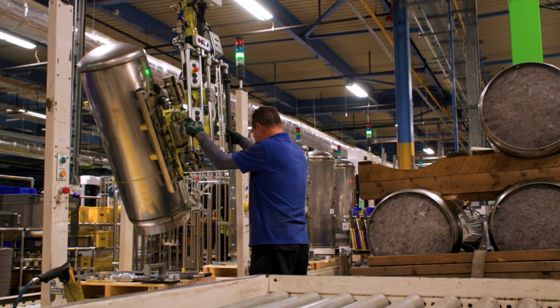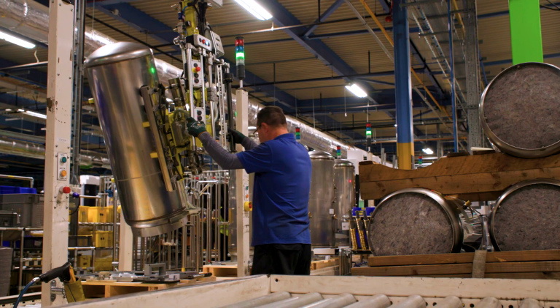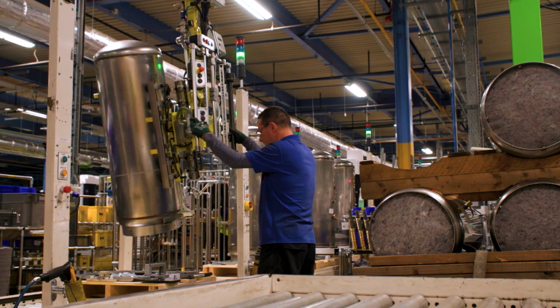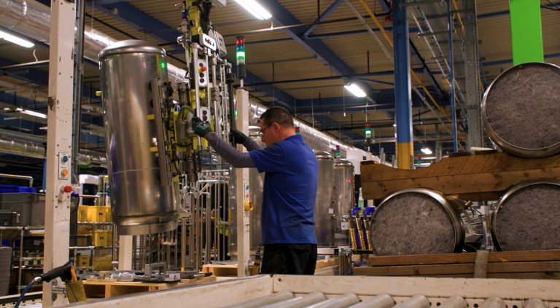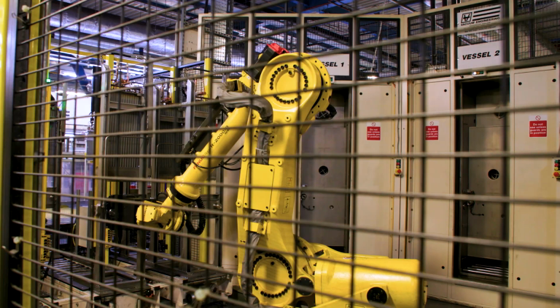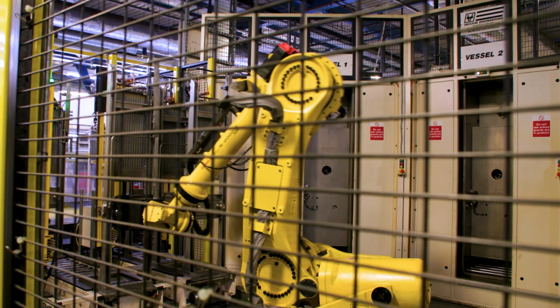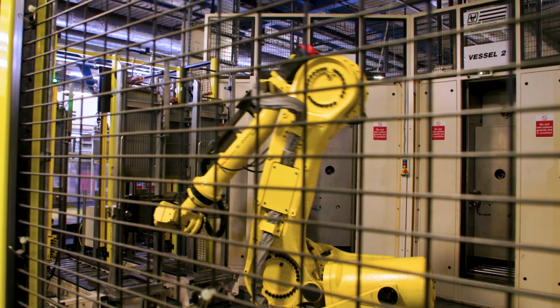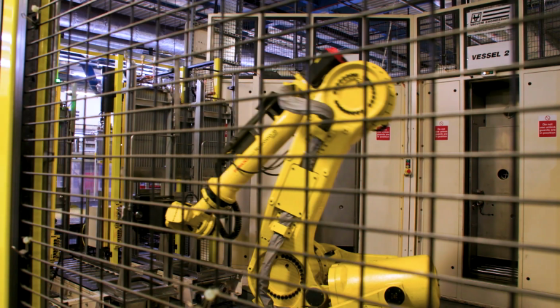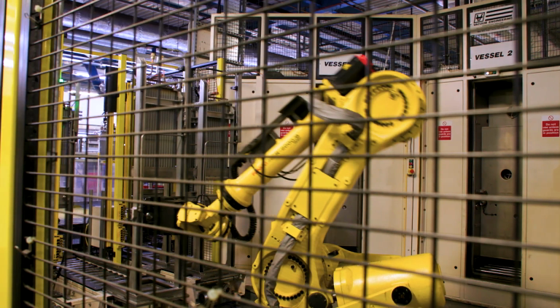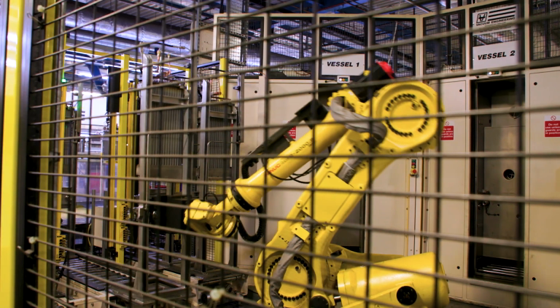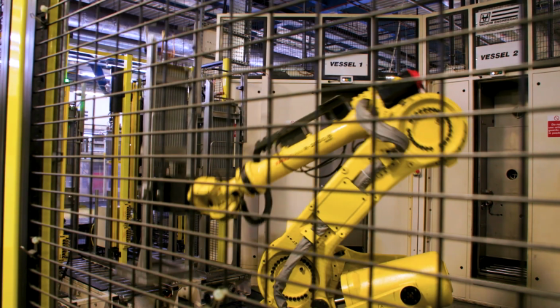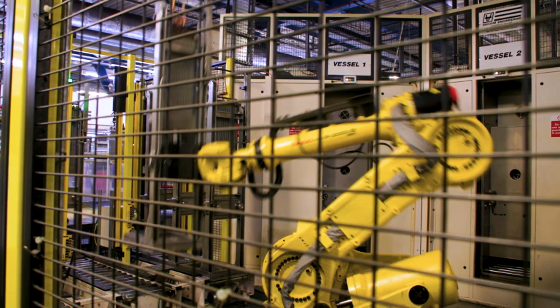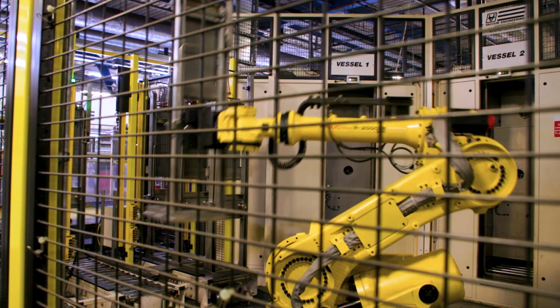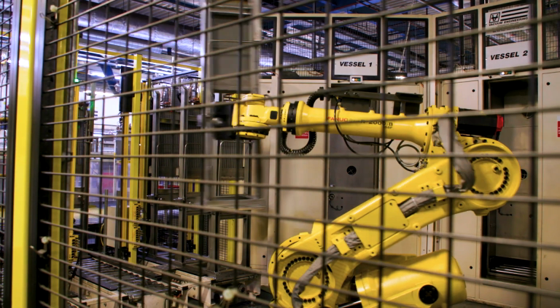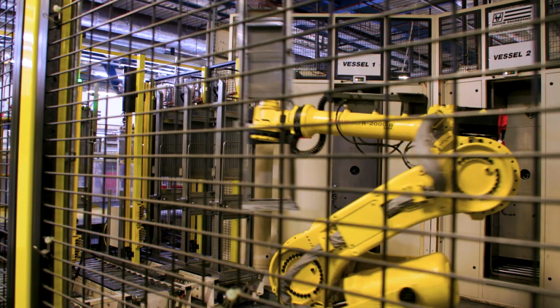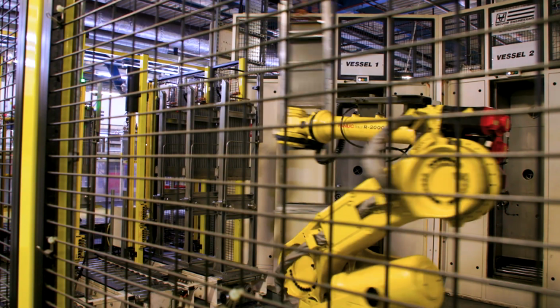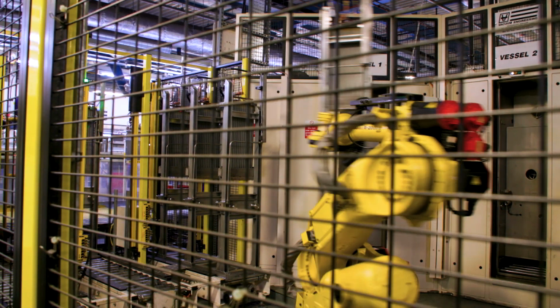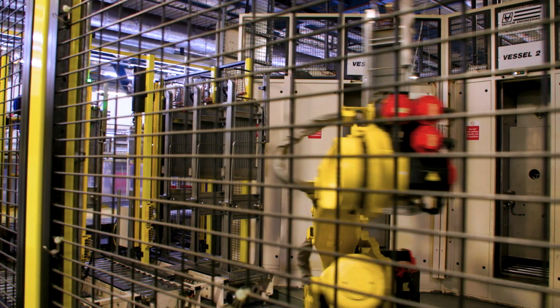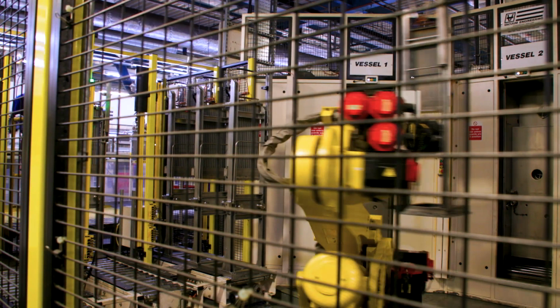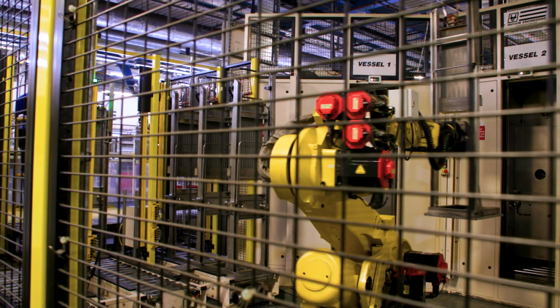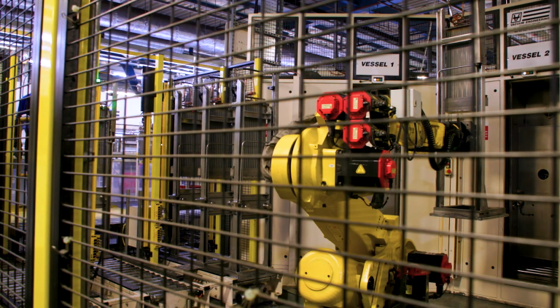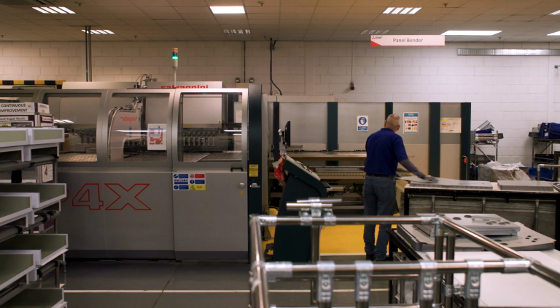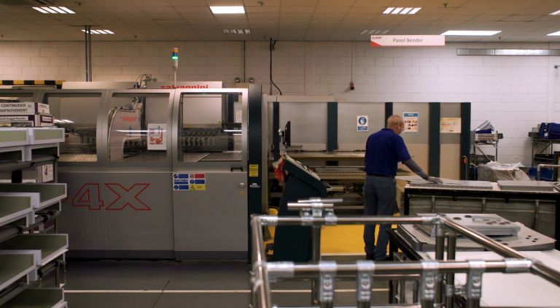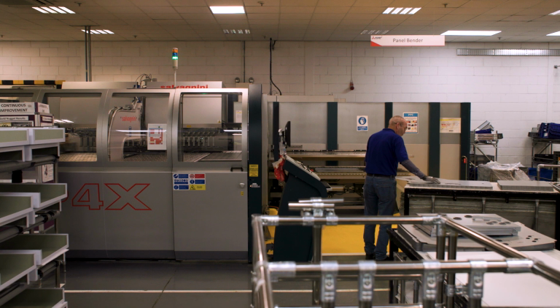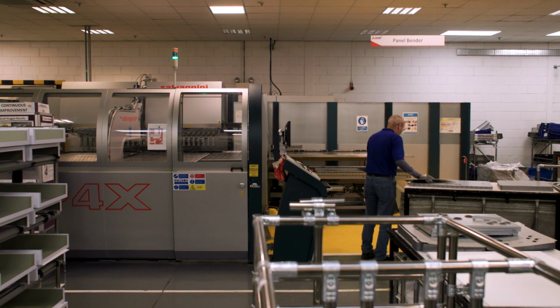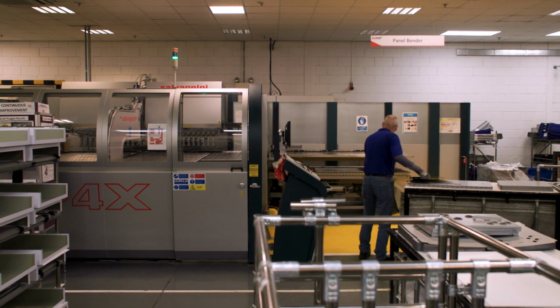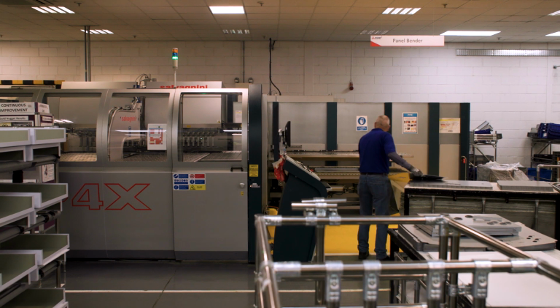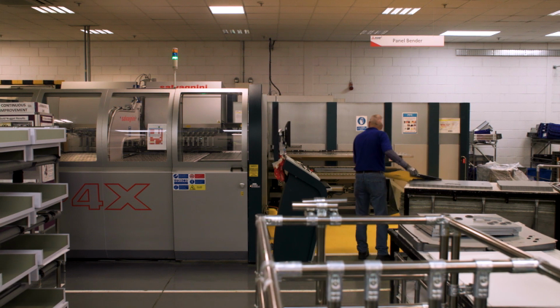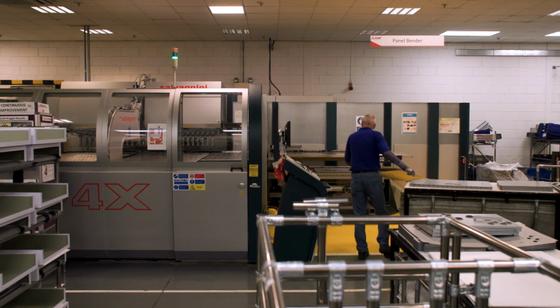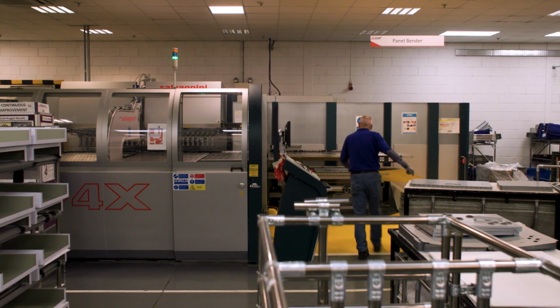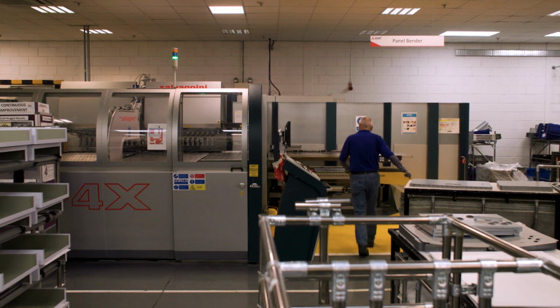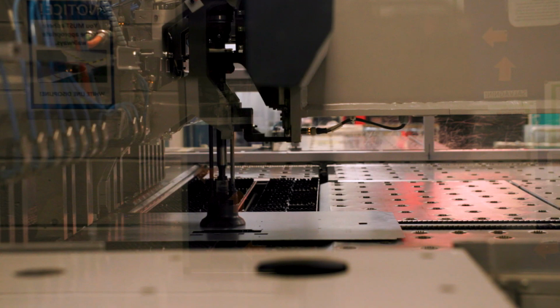We use state-of-the-art robots and the latest computer-controlled manufacturing technologies to ensure absolute precision.